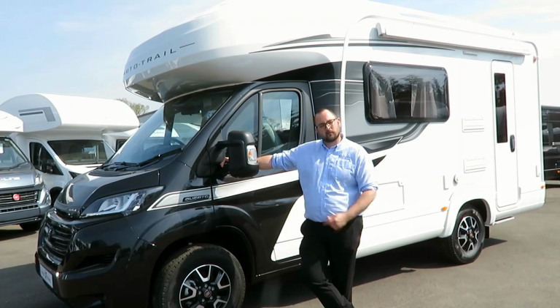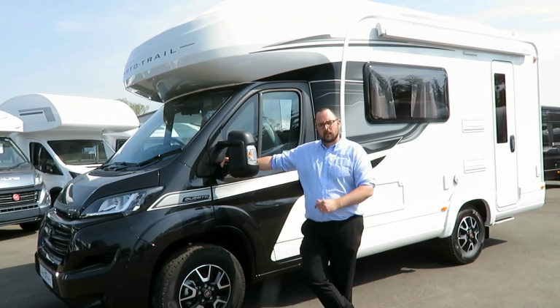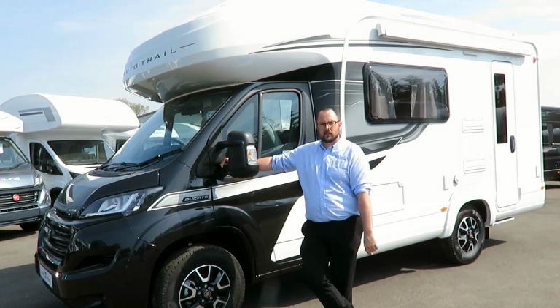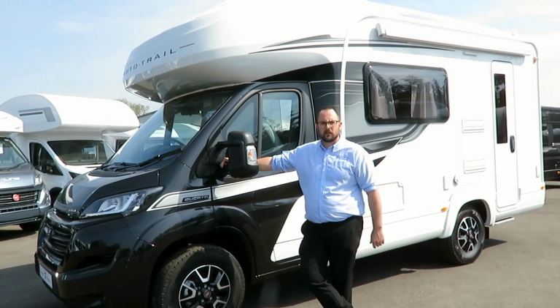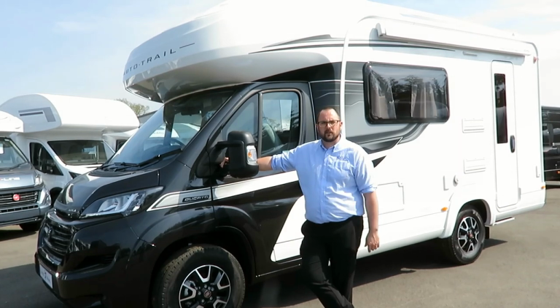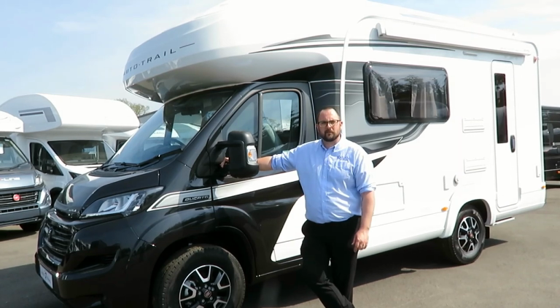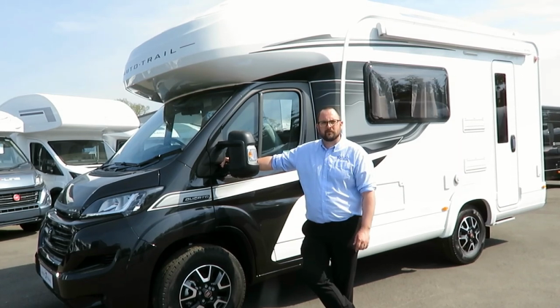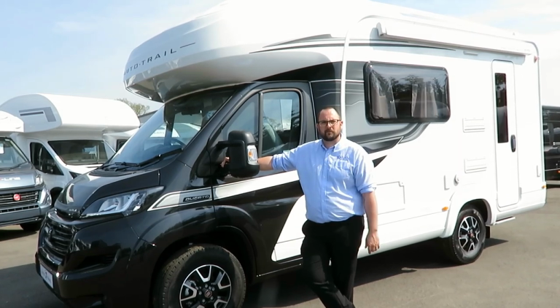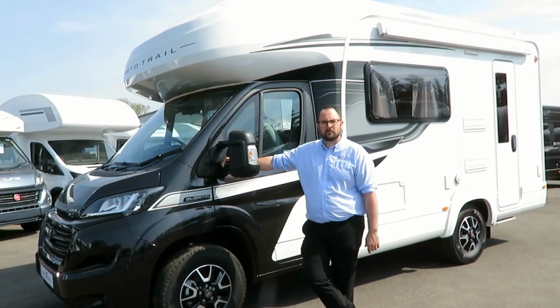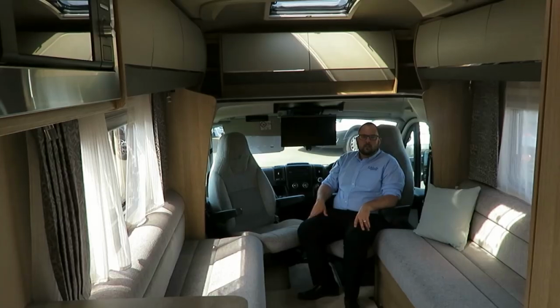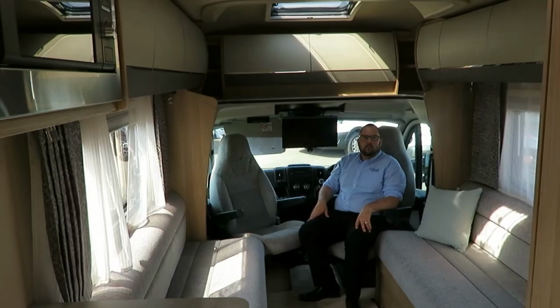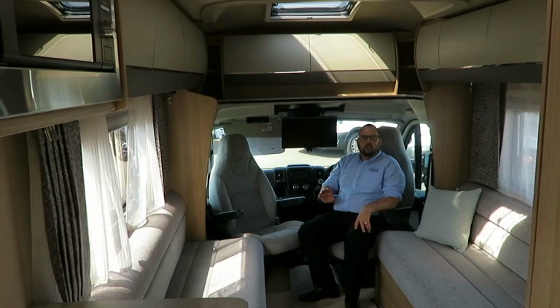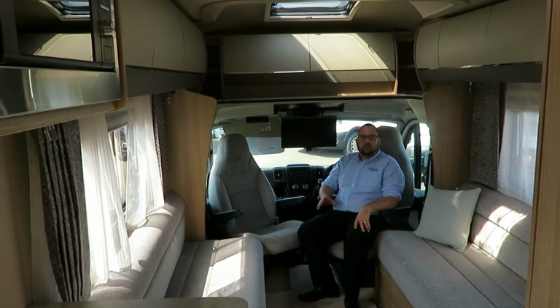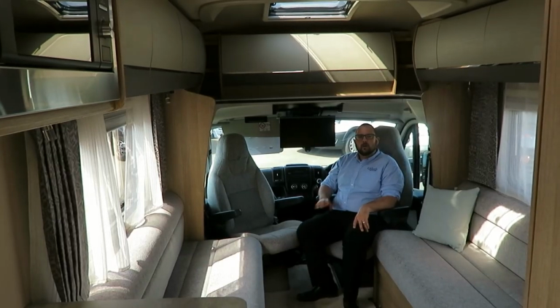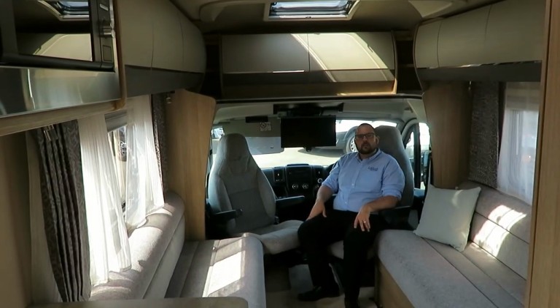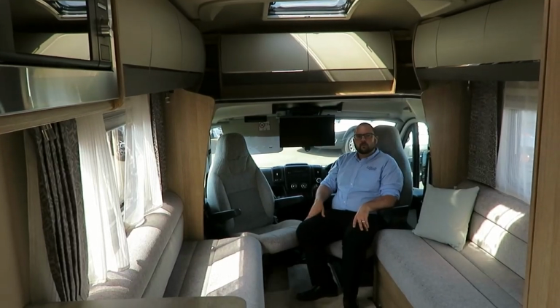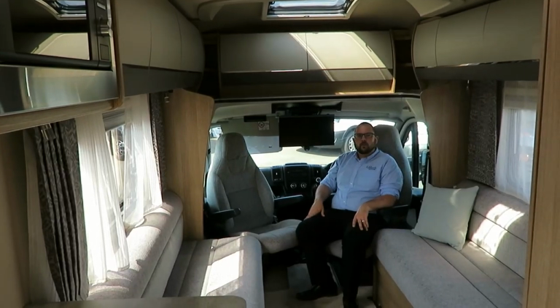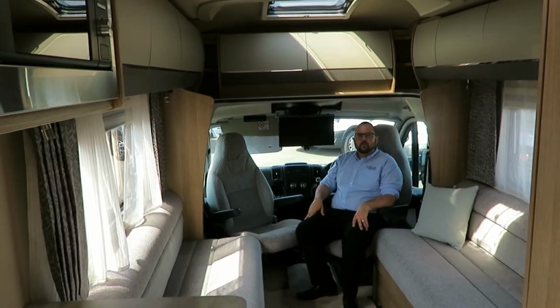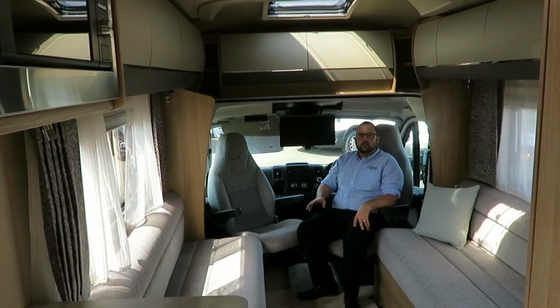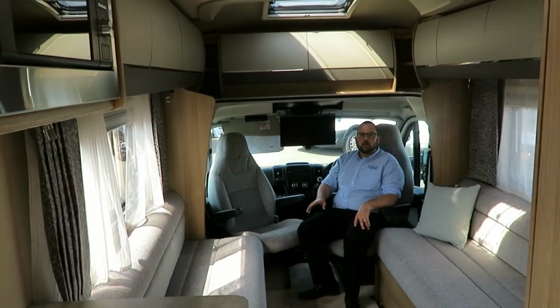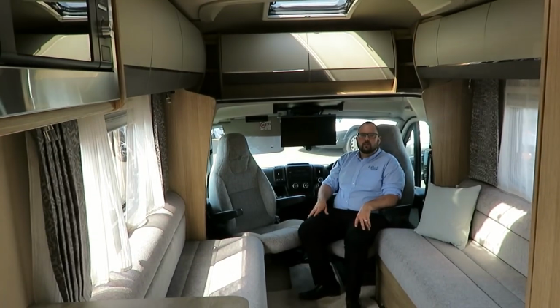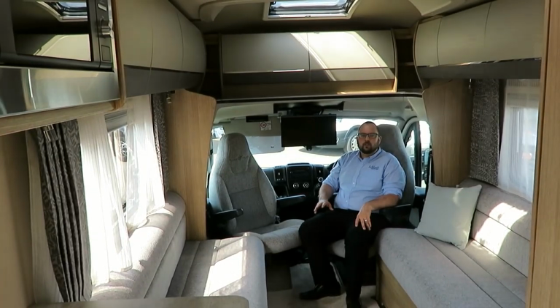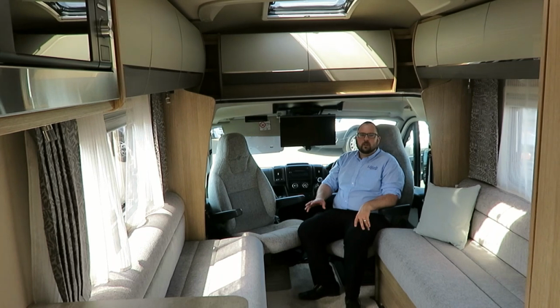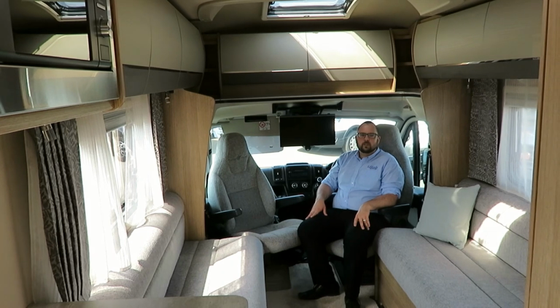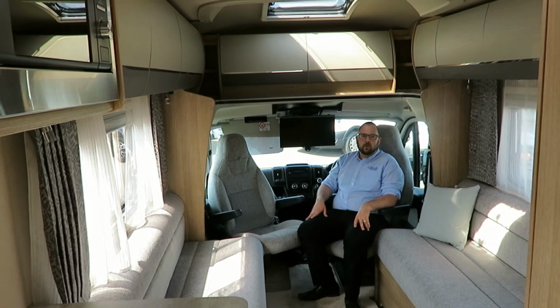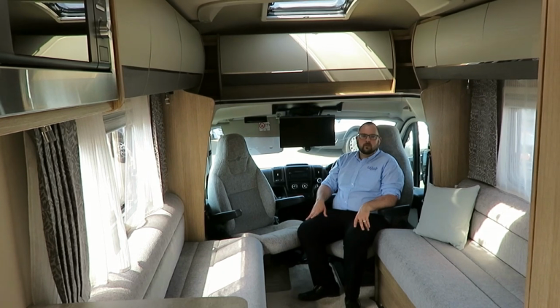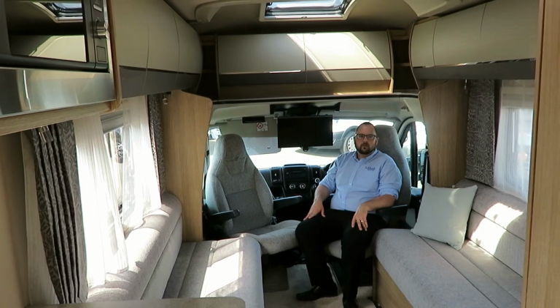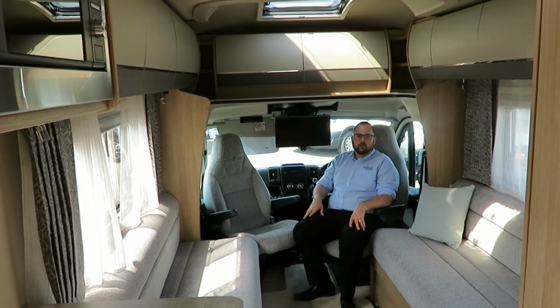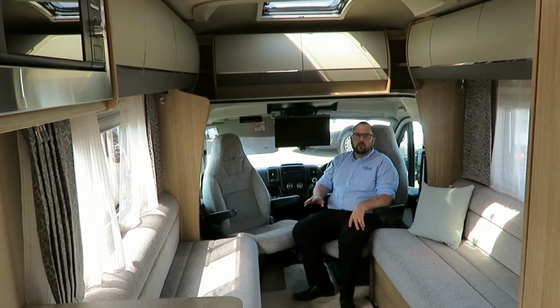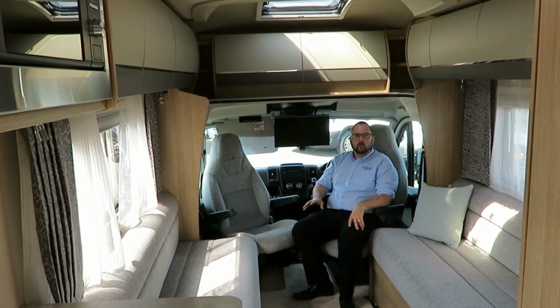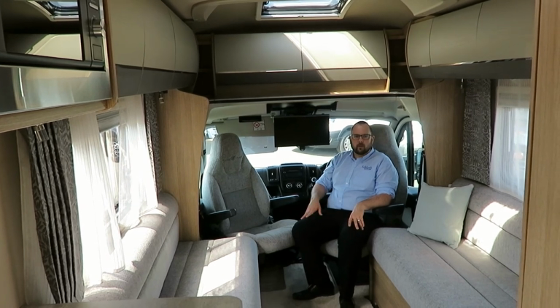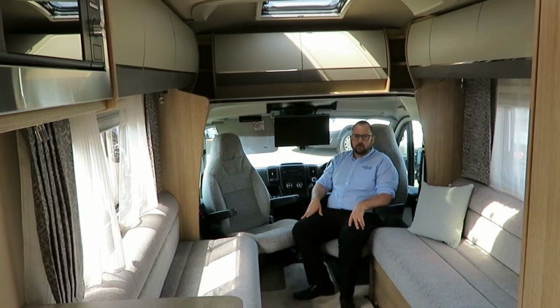Let's take a look inside. This Amala 615 is a two berth, two travel seat model with a very open plan feel.